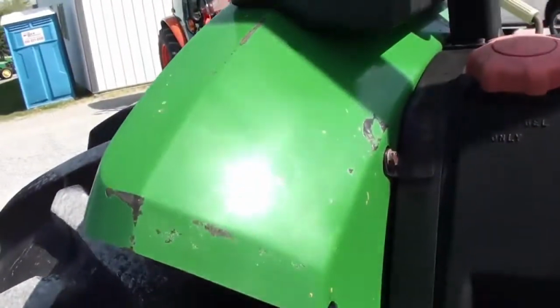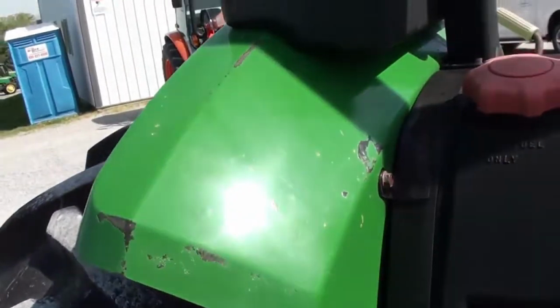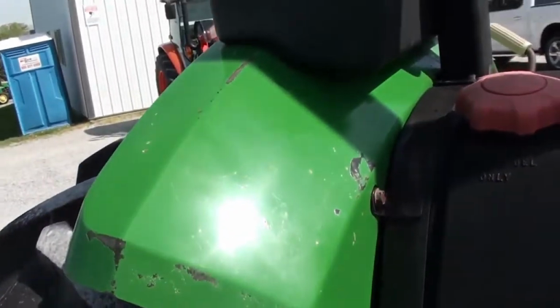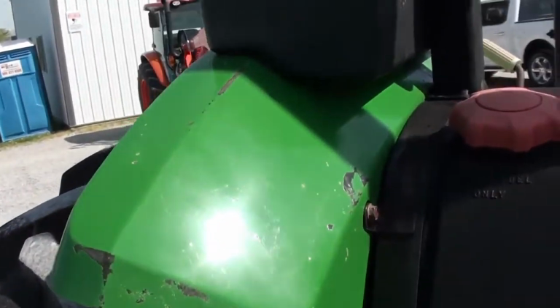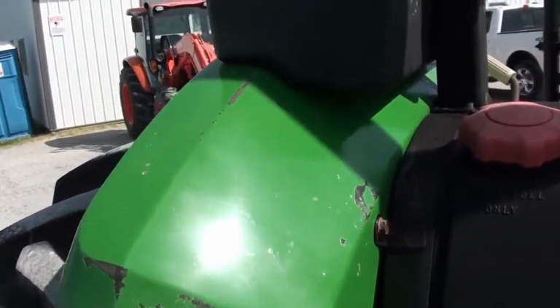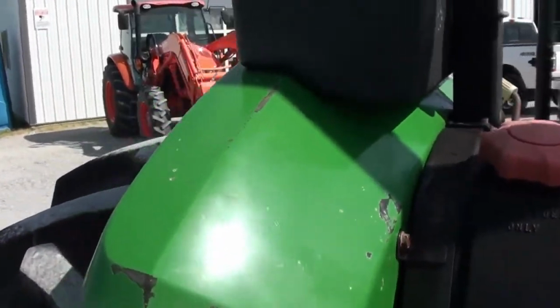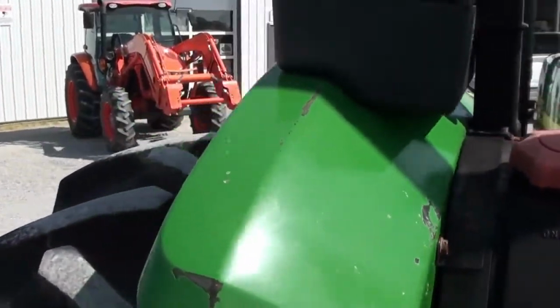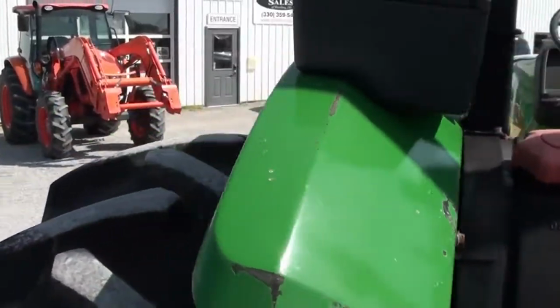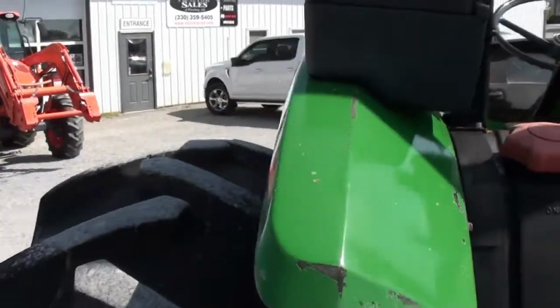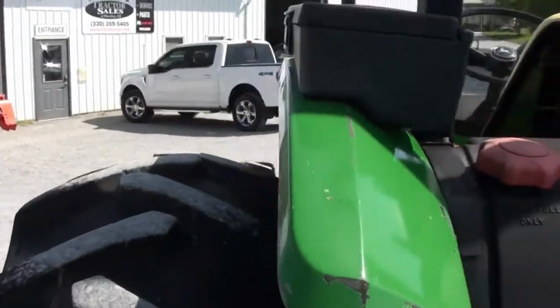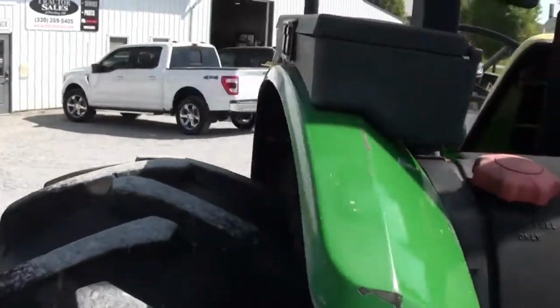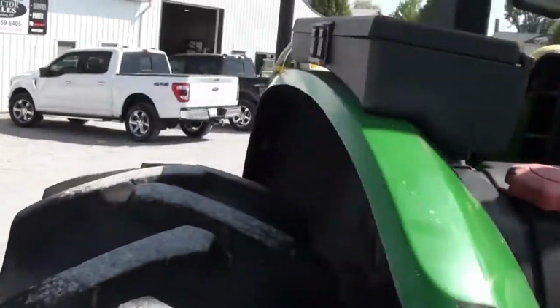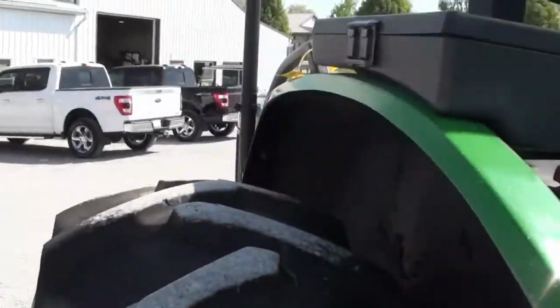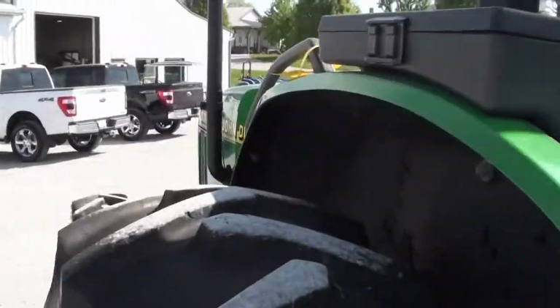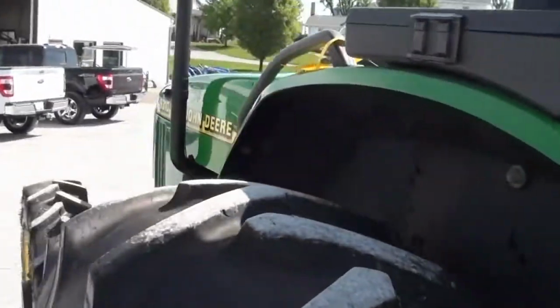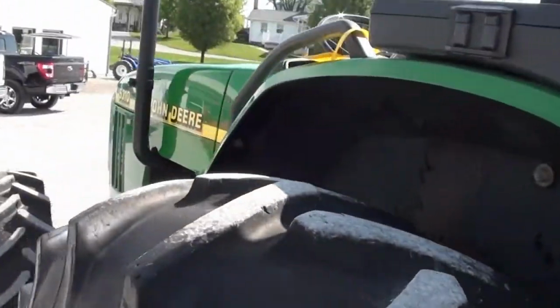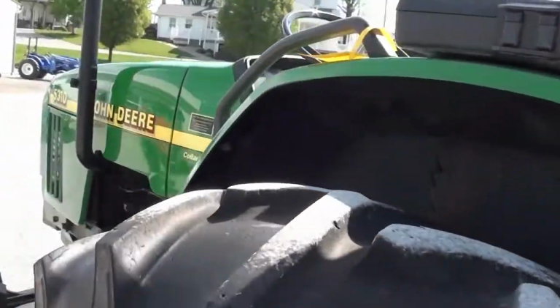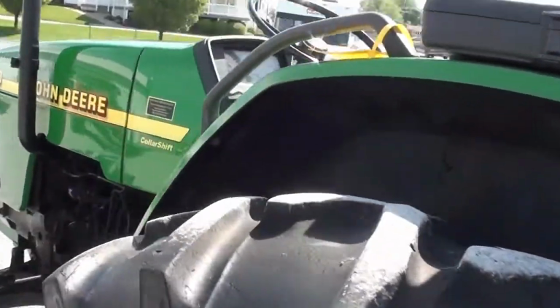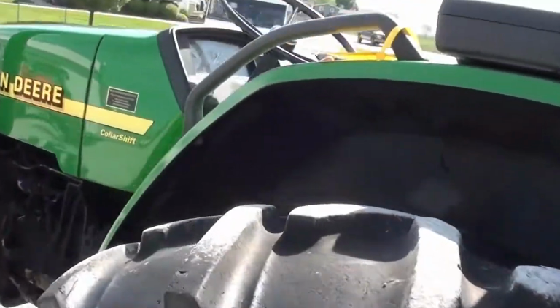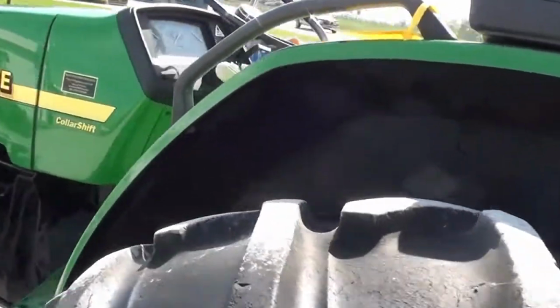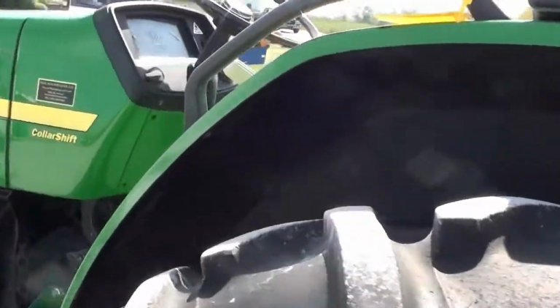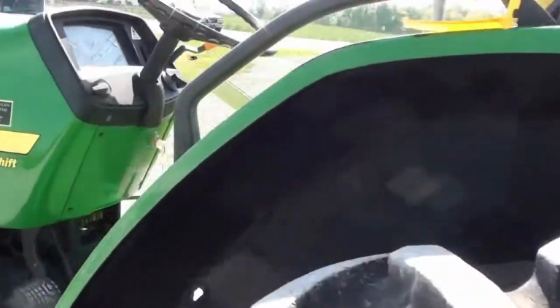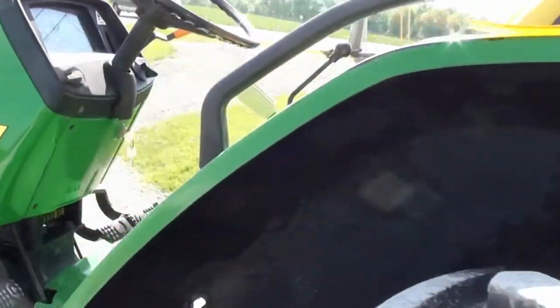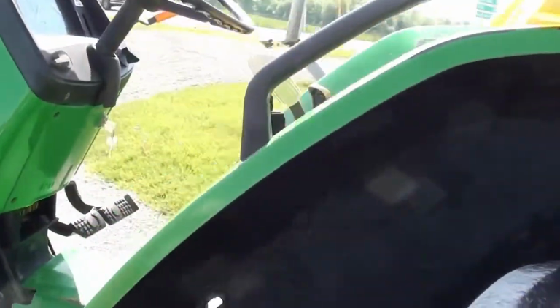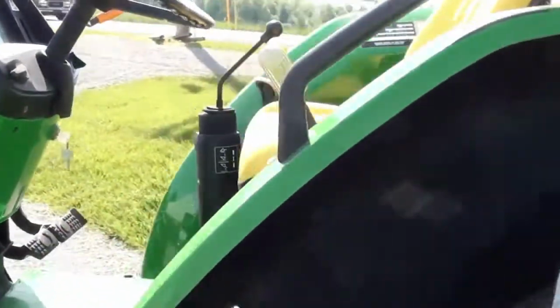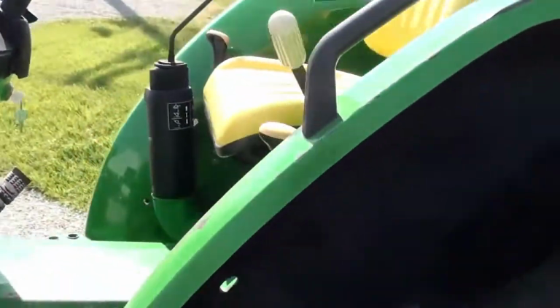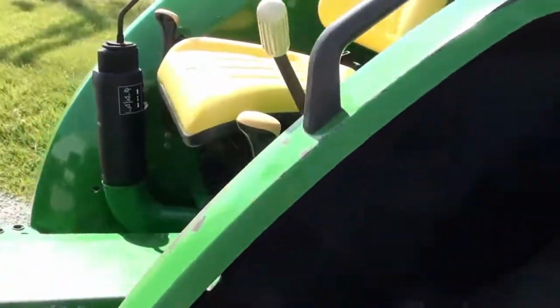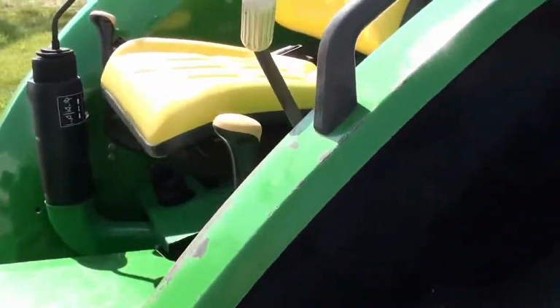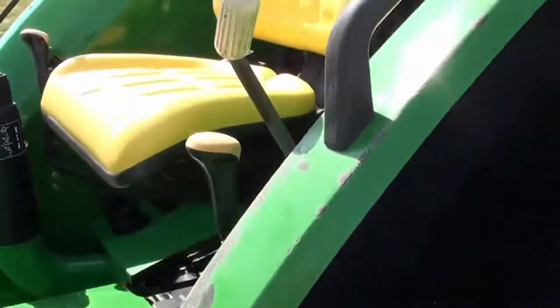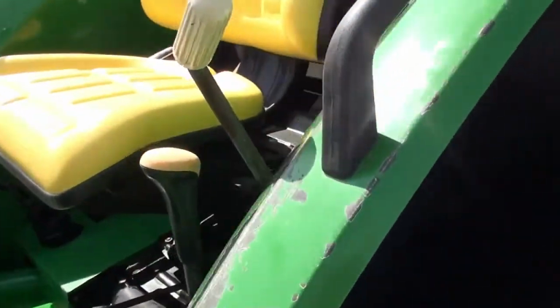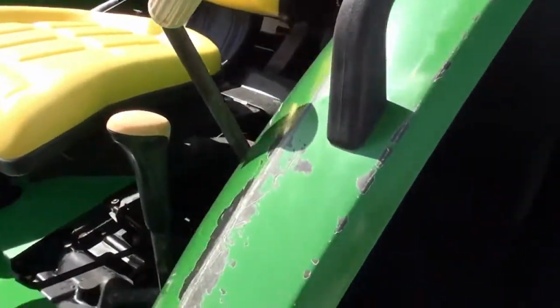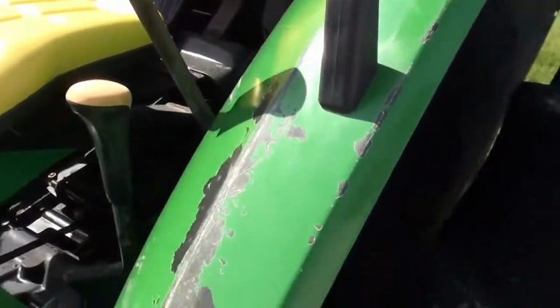It's fitted with a rollover bar, dual rear remotes, and 540 PTO. There is a little bit of paint coming off this fender here in the back and also on the side here — you can see a little bit more paint coming off the fender.